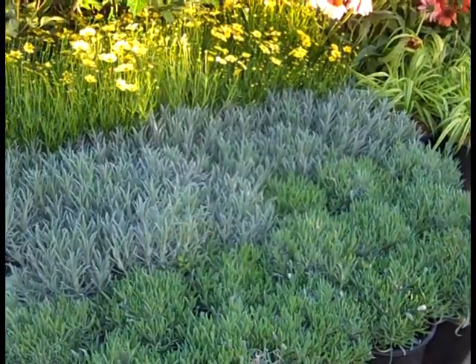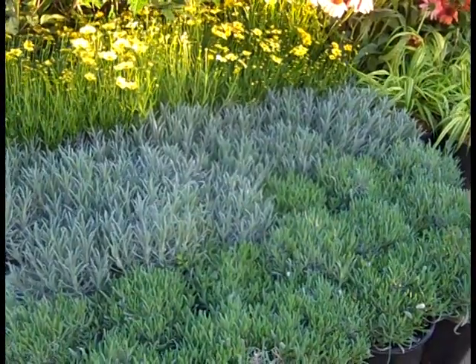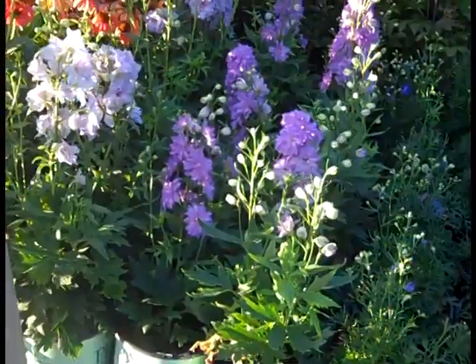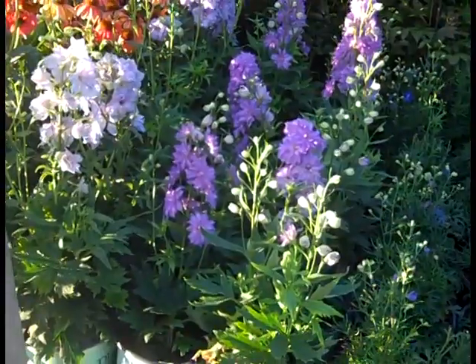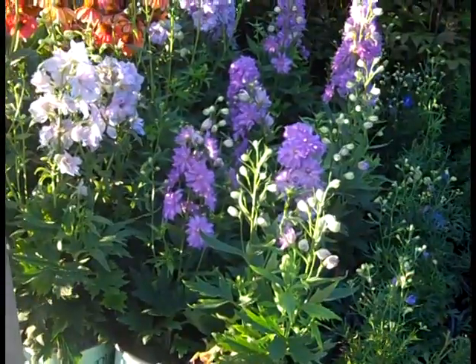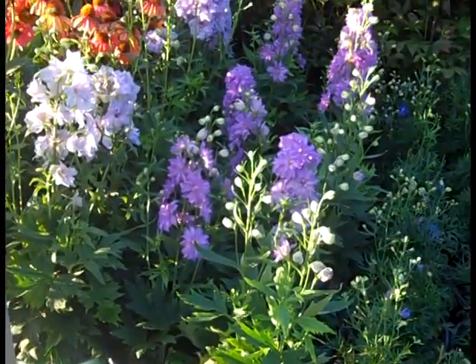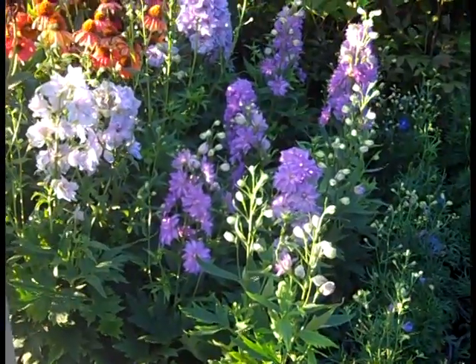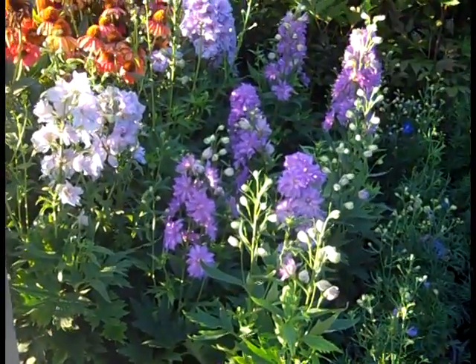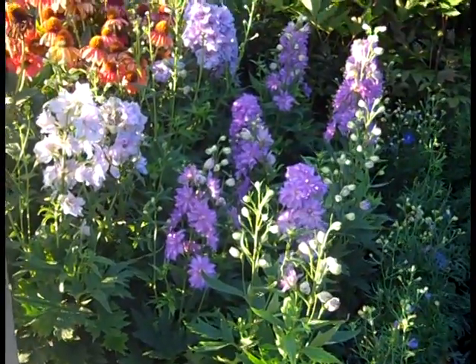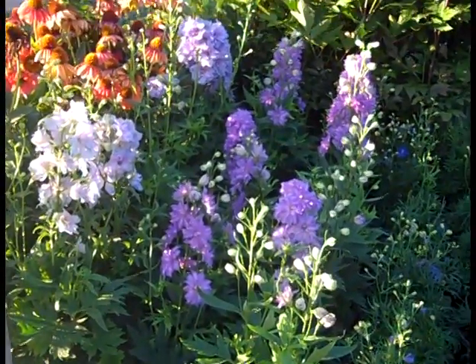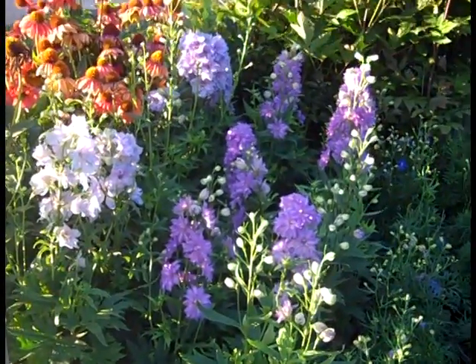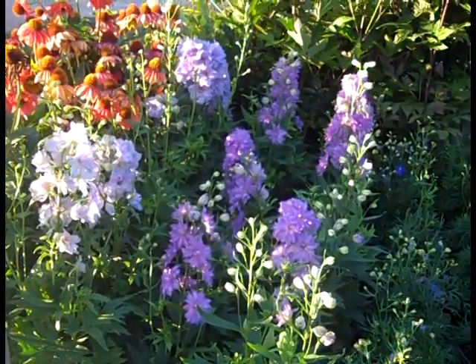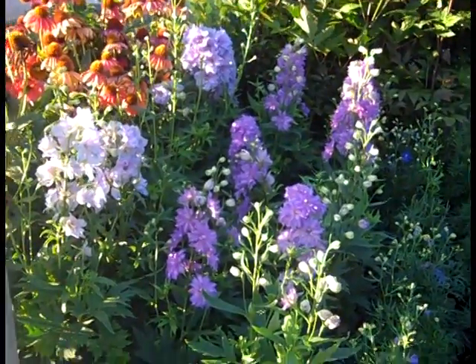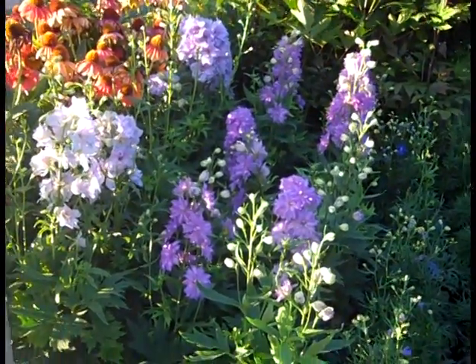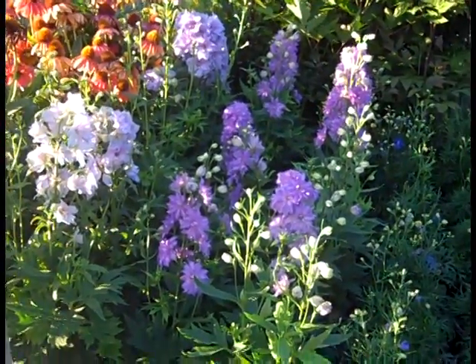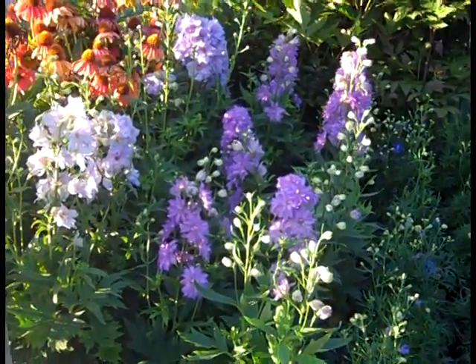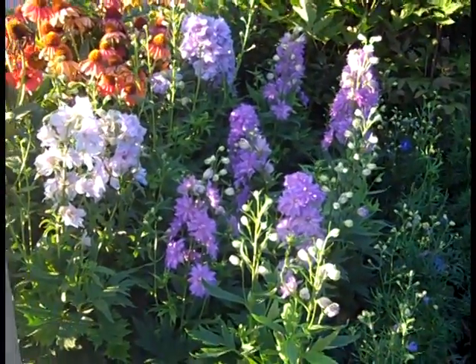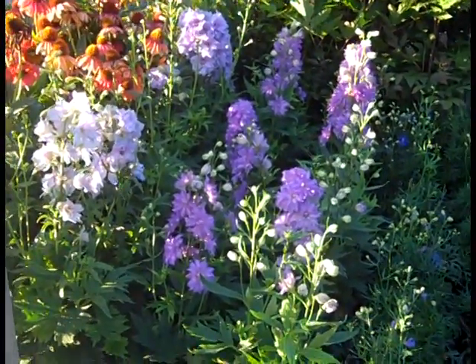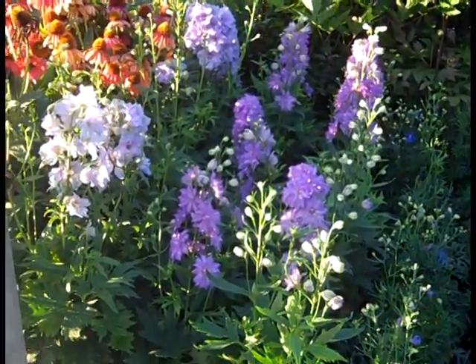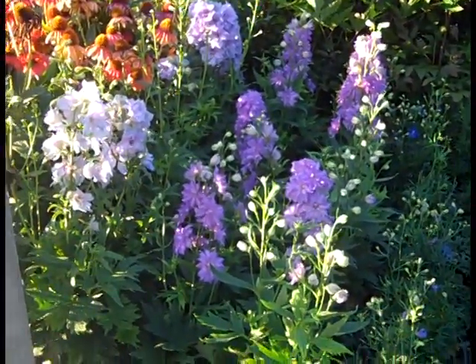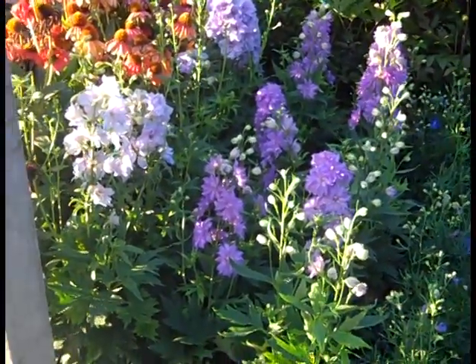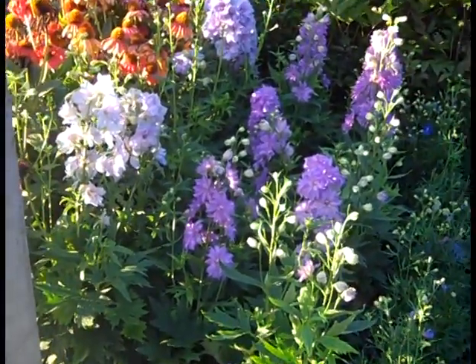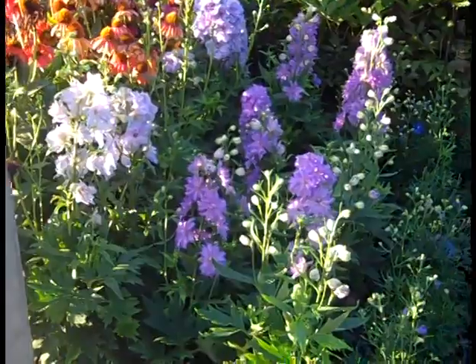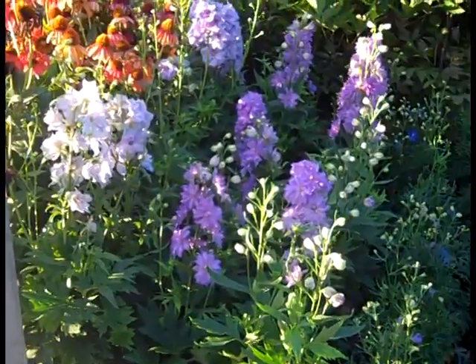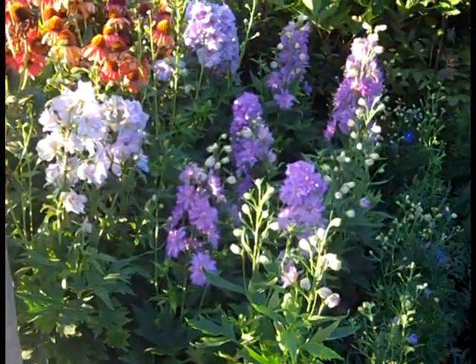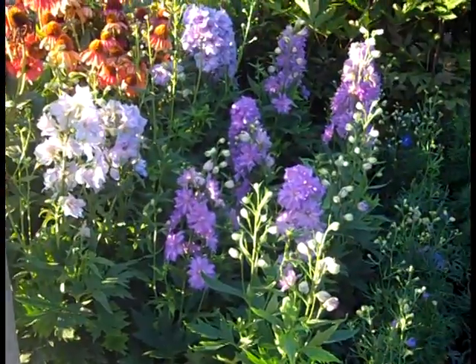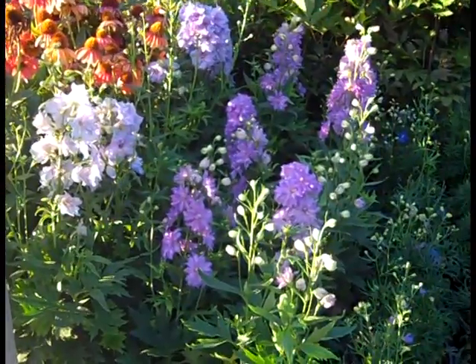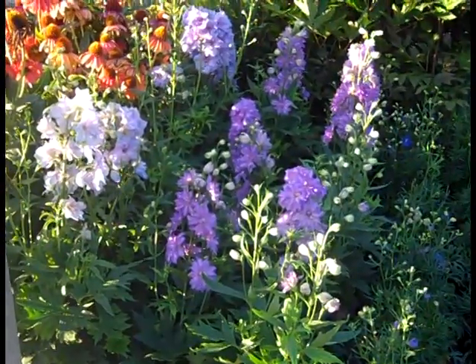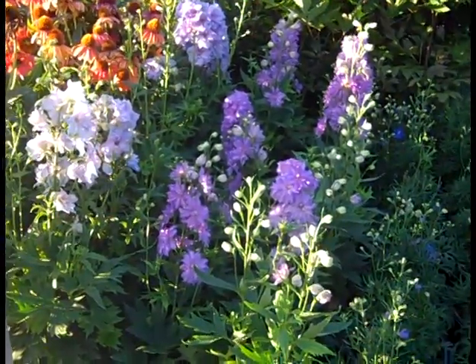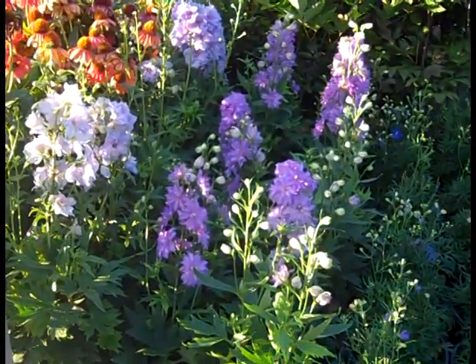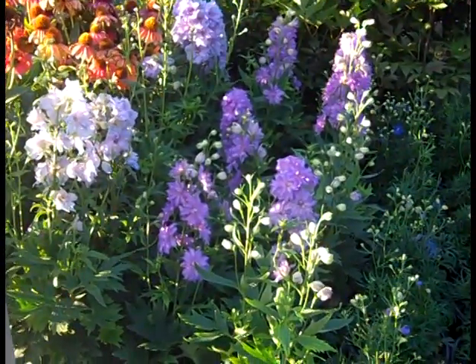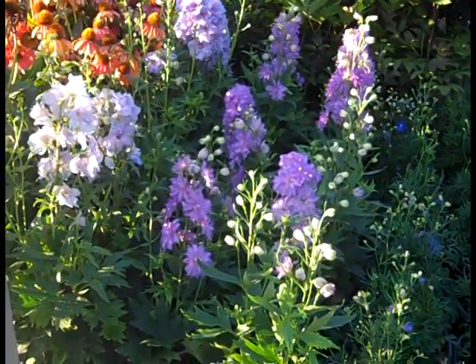Here we're looking at Delphinium. This is the Dagonais series here. Very nice bud and bloom plants.